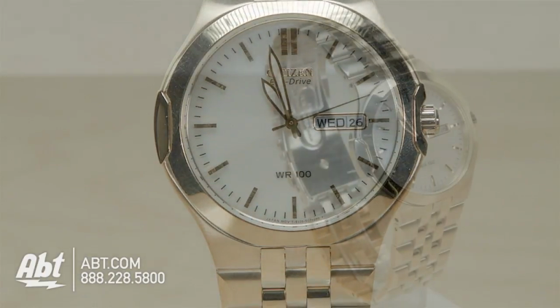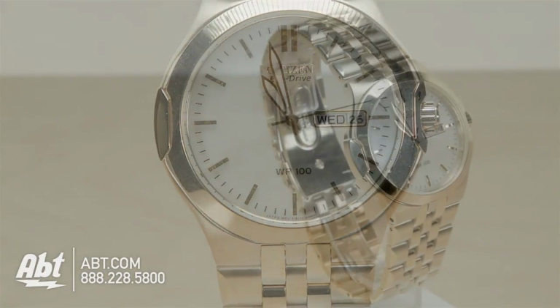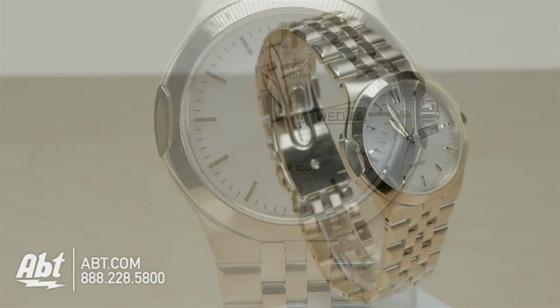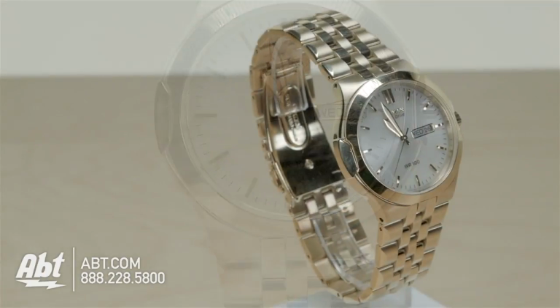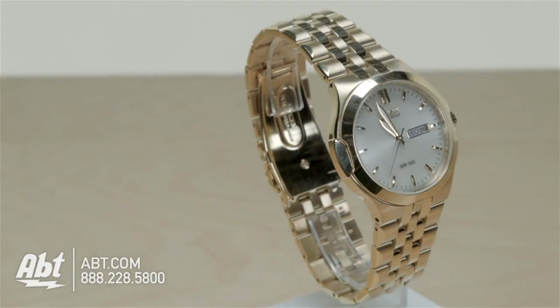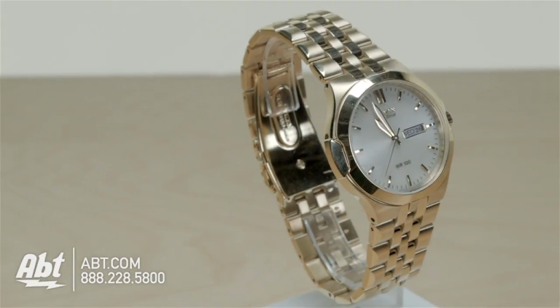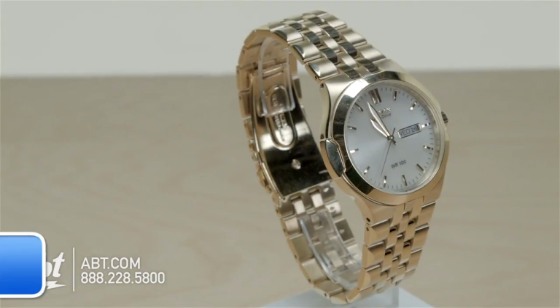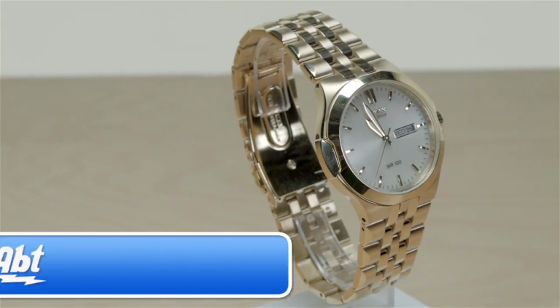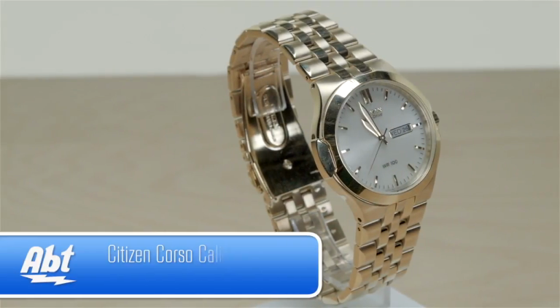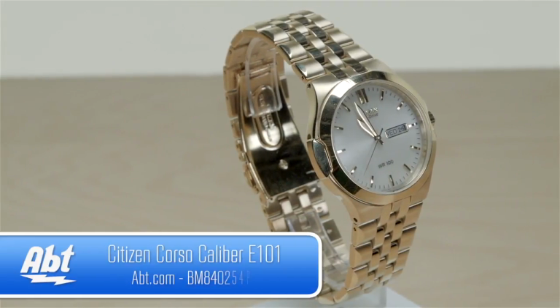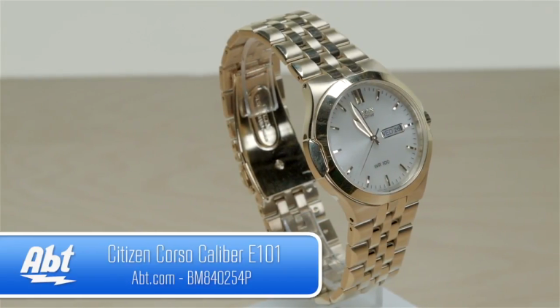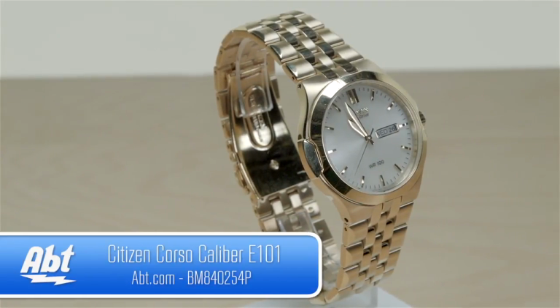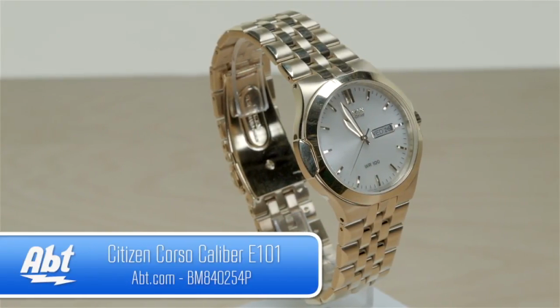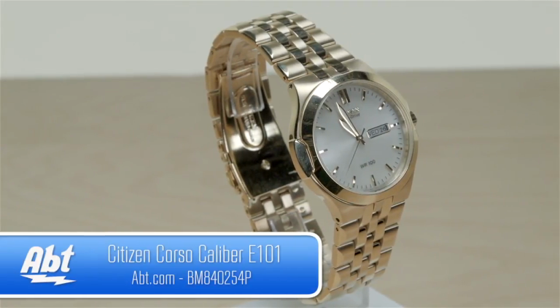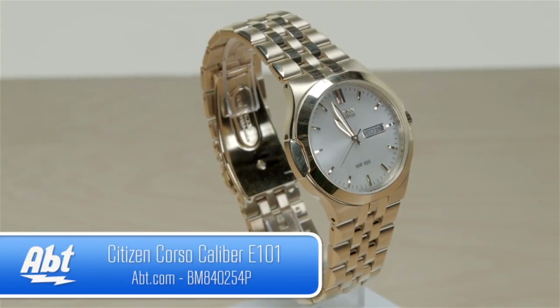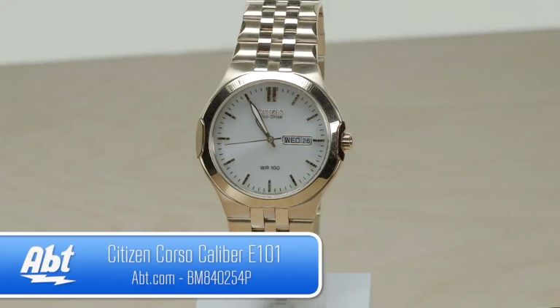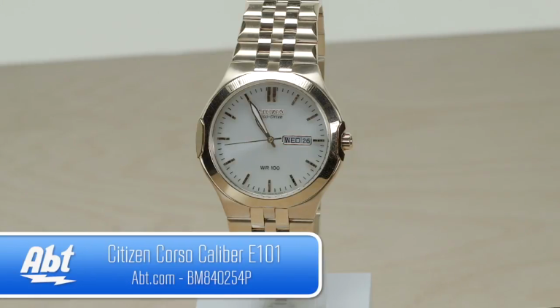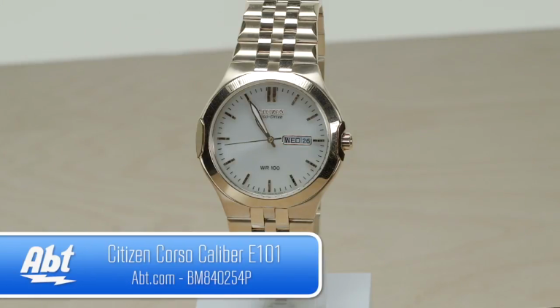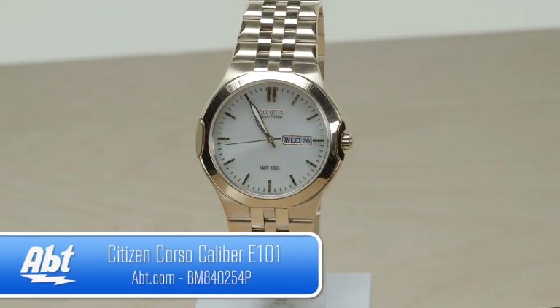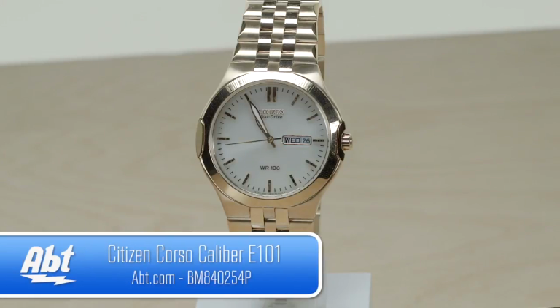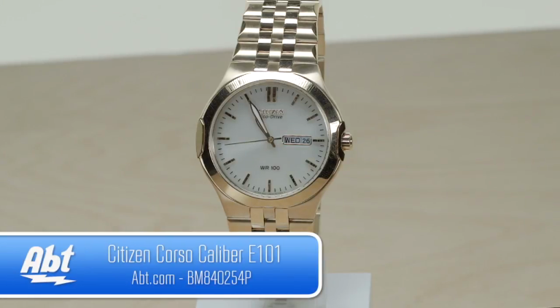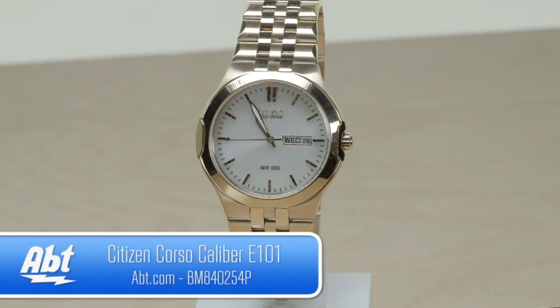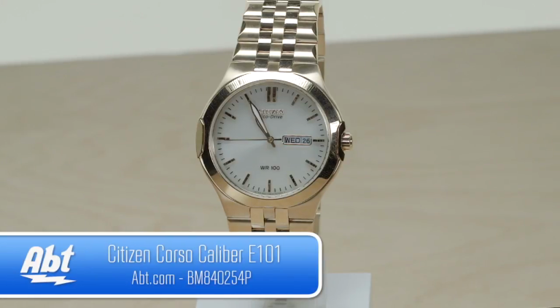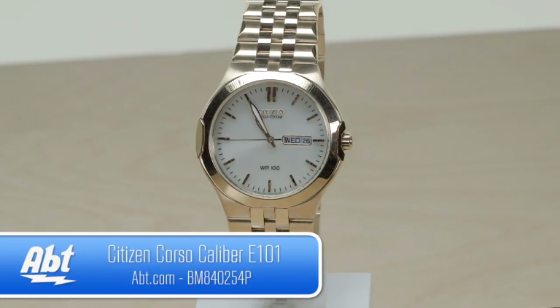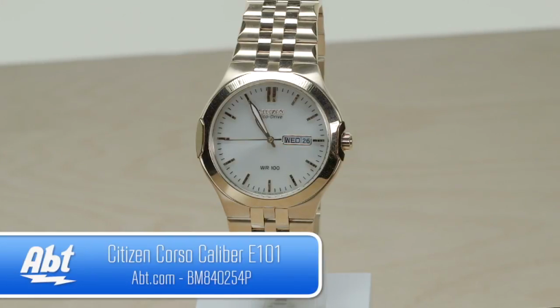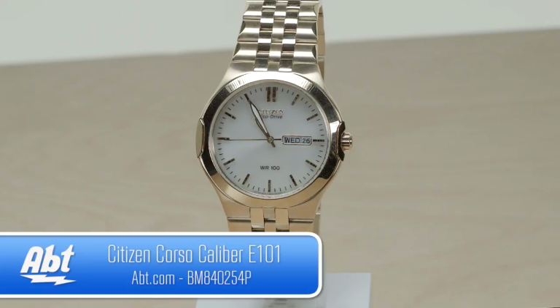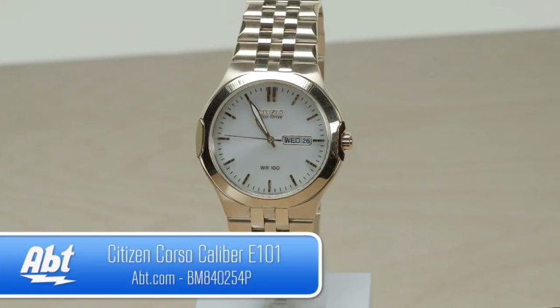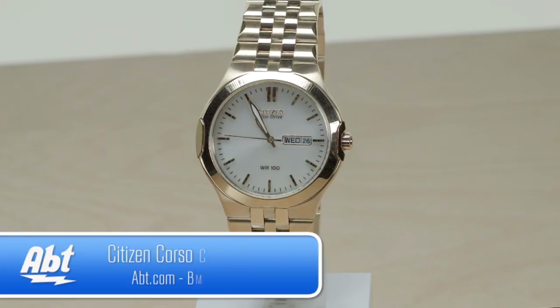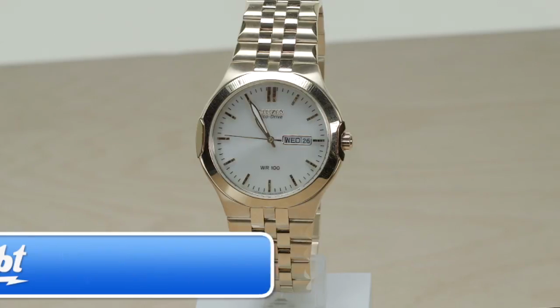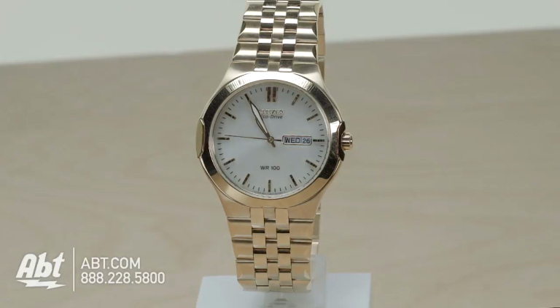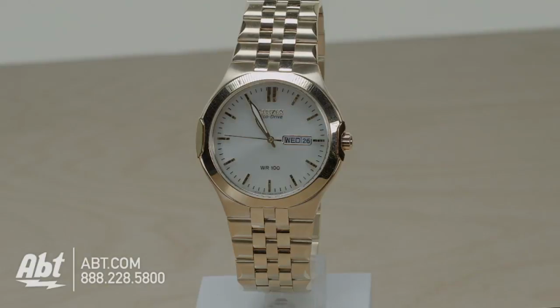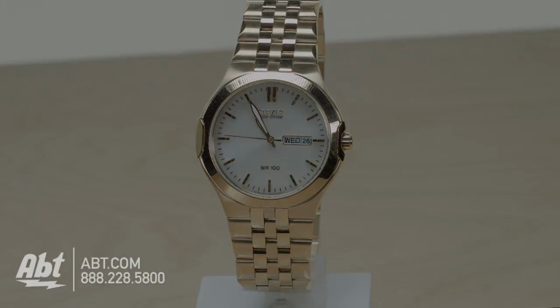For more information on this watch and many others, go to apt.com and like, comment, and subscribe on YouTube.